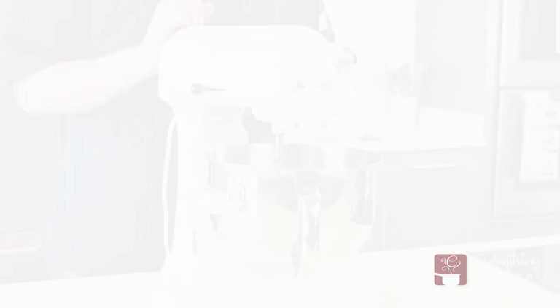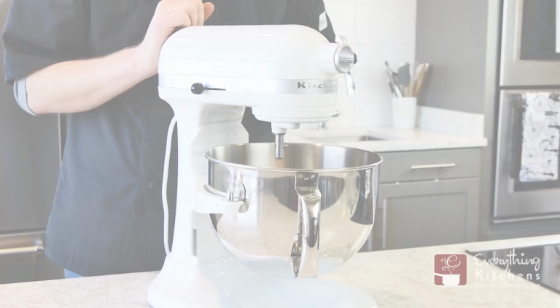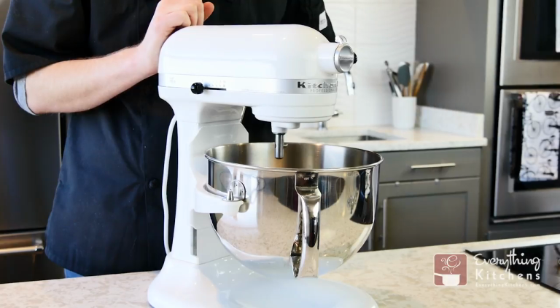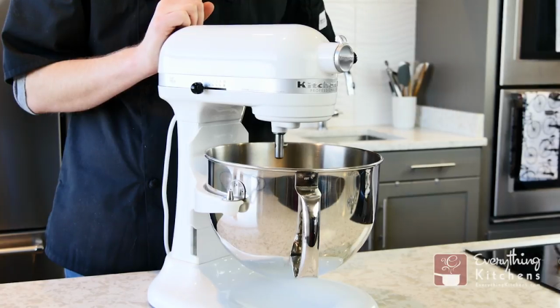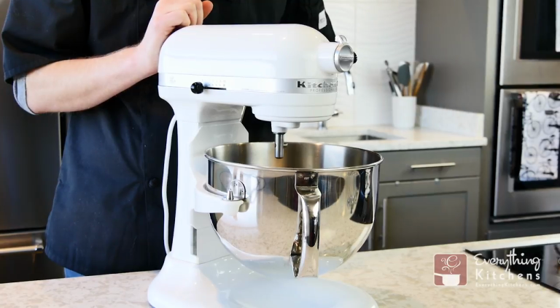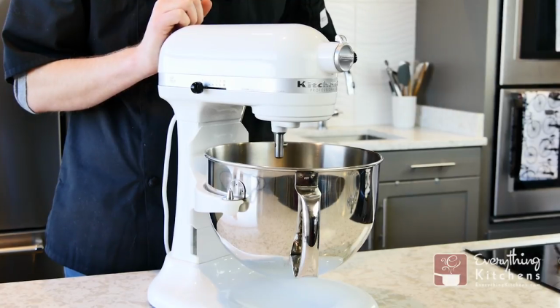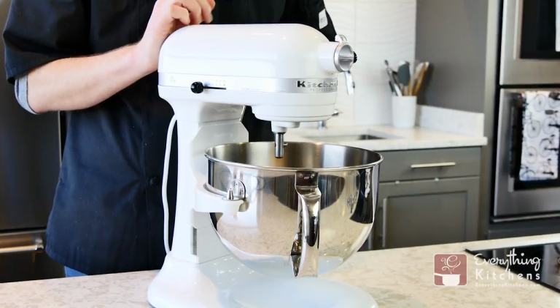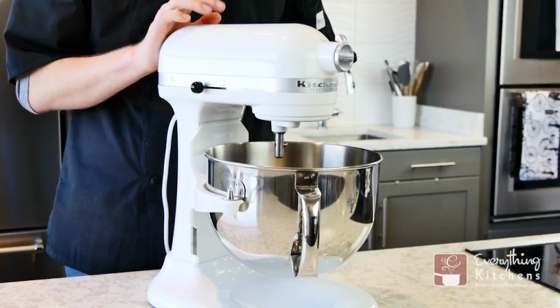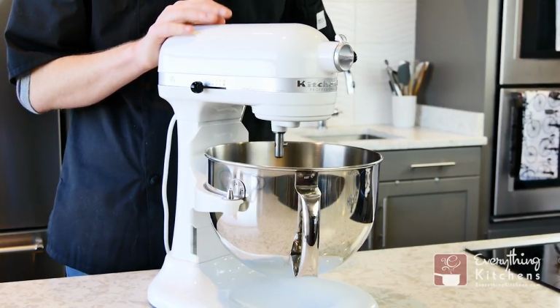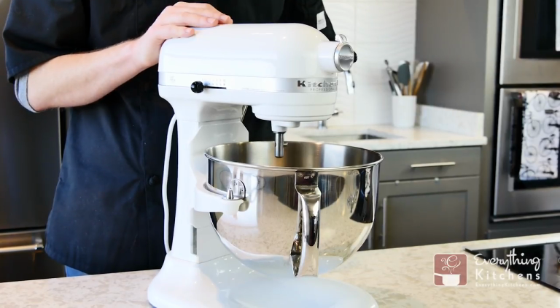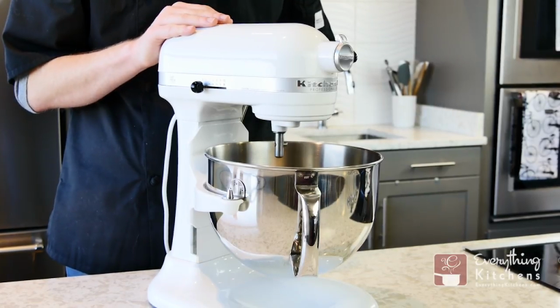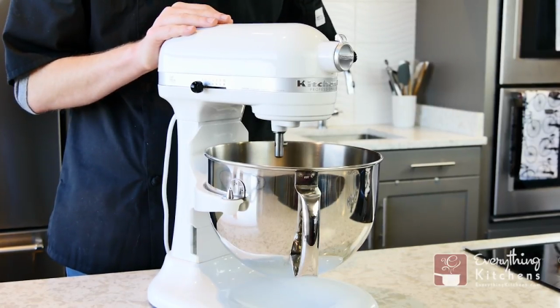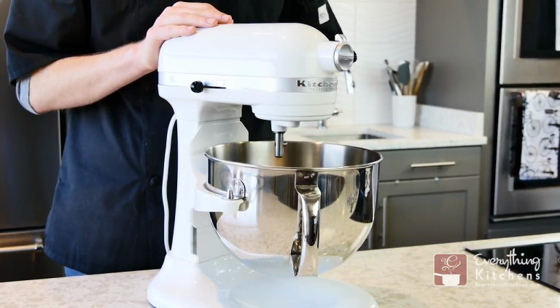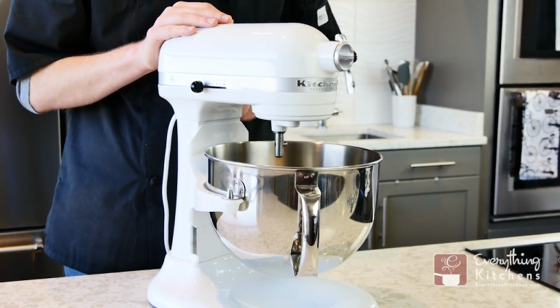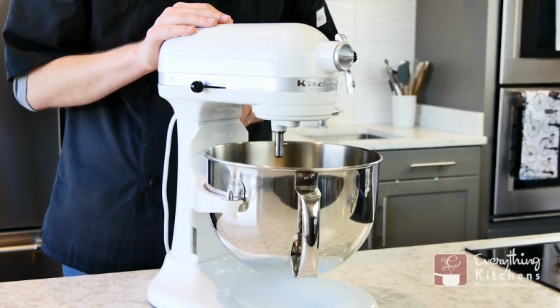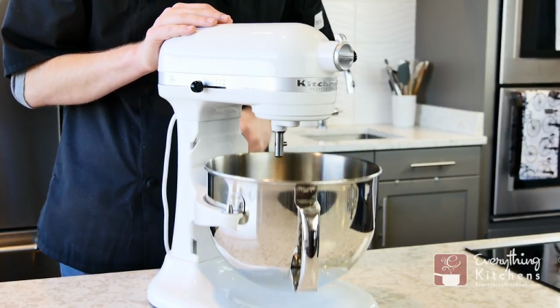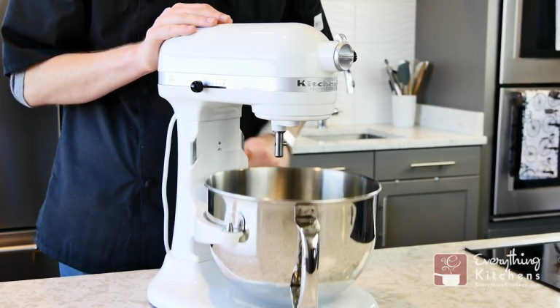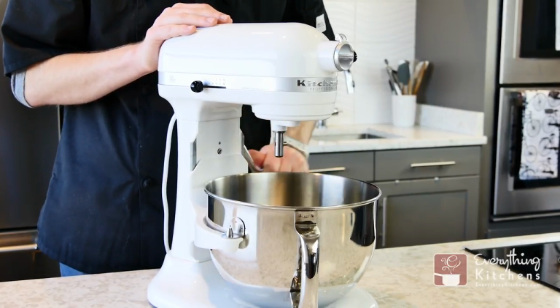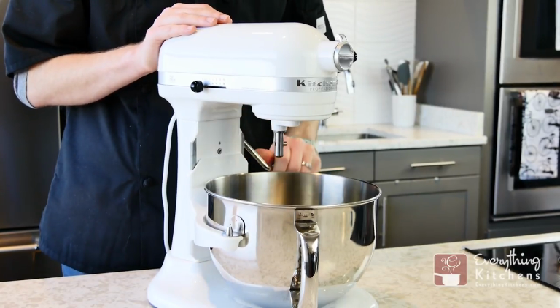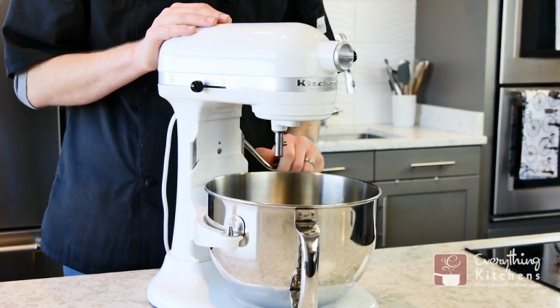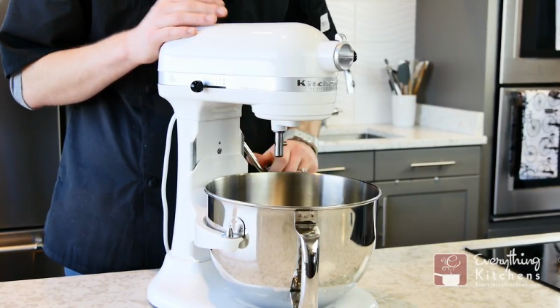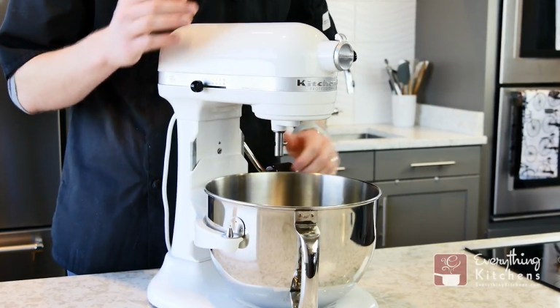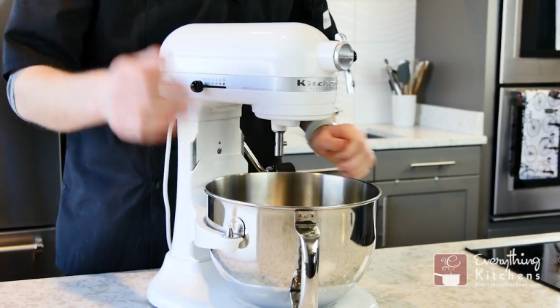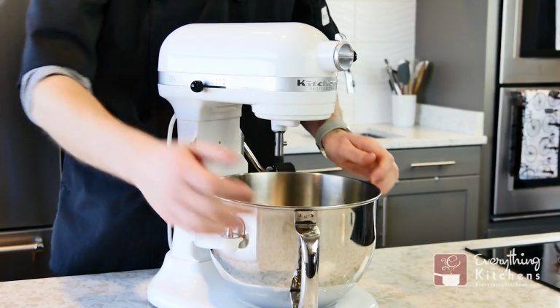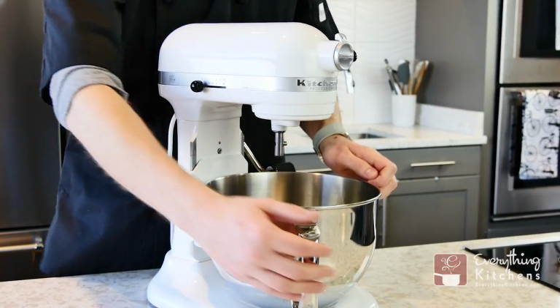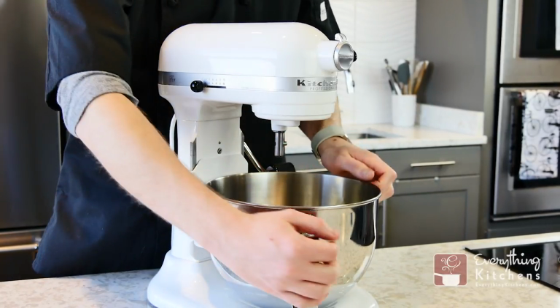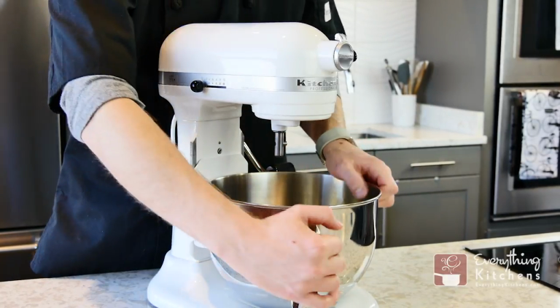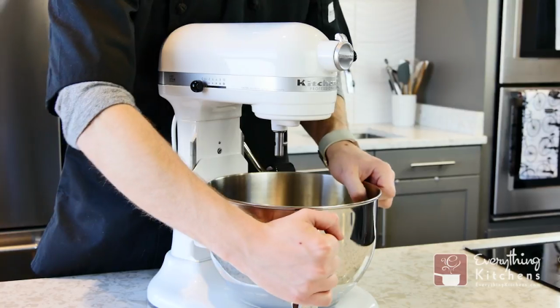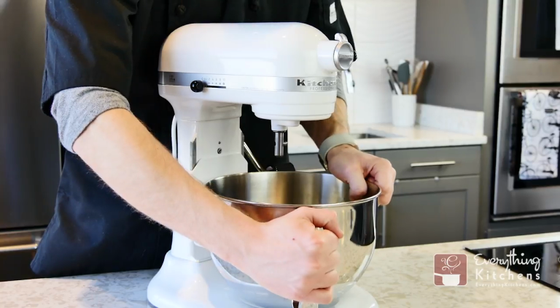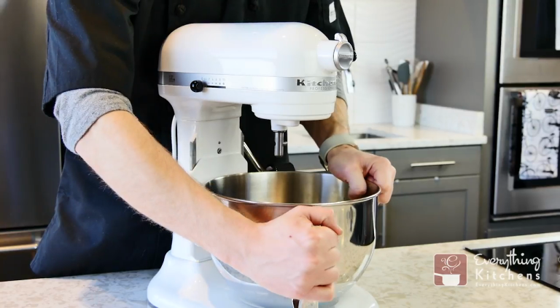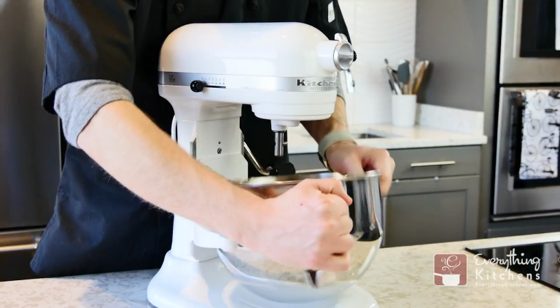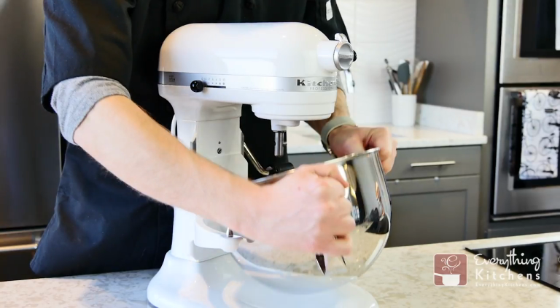To easily remove the bowl, use the lever to lower the arms. Grab the handle and tilt the bowl upwards to remove.